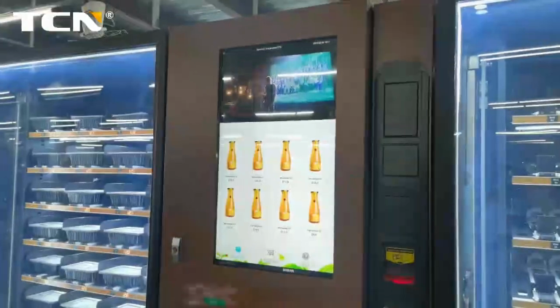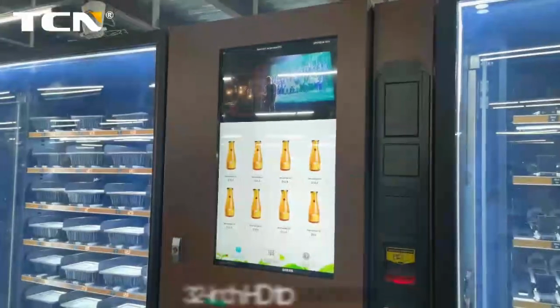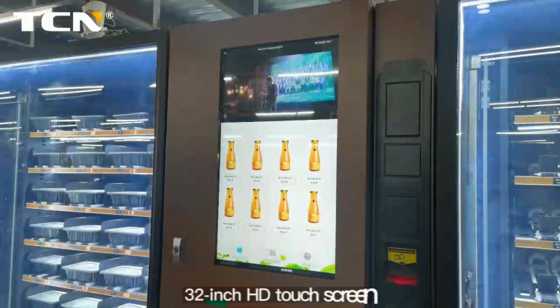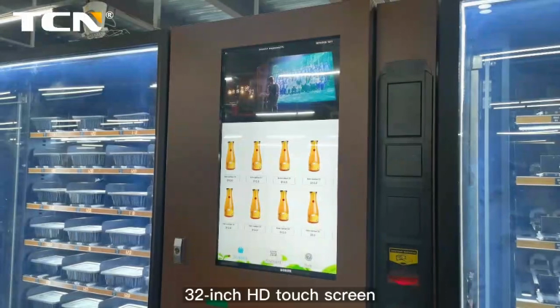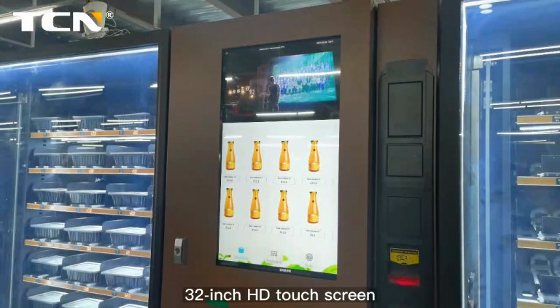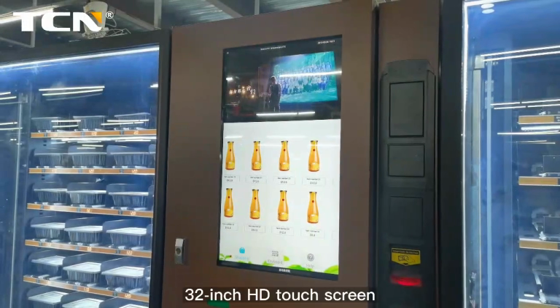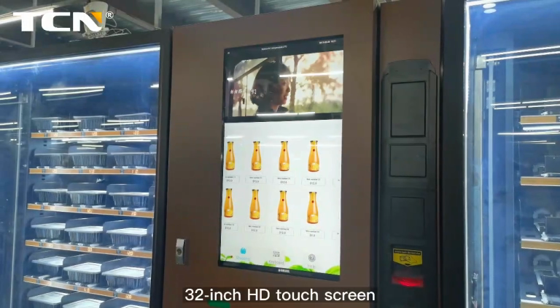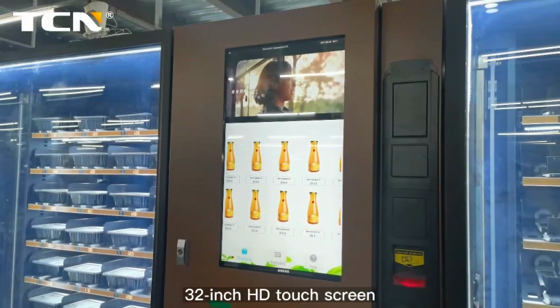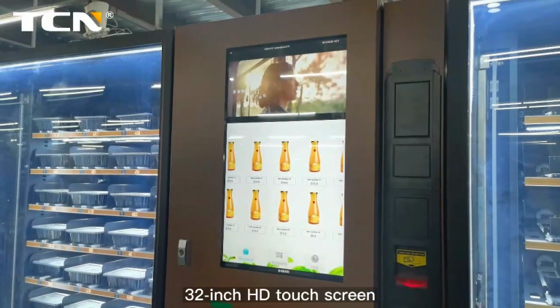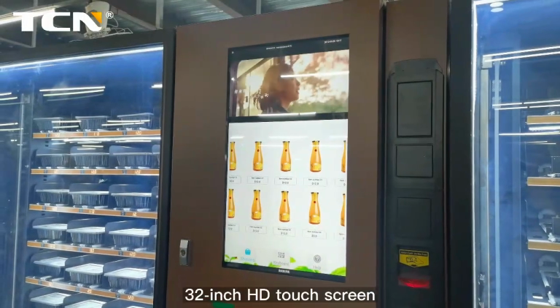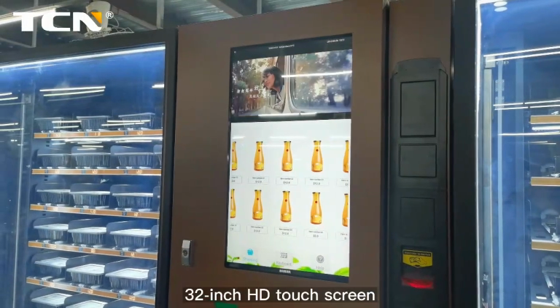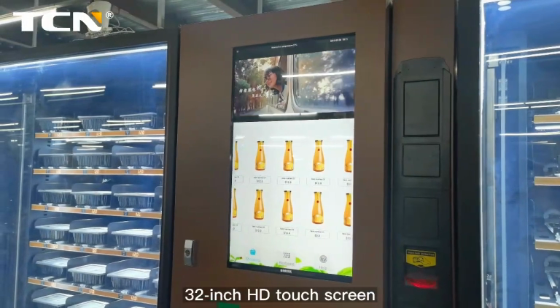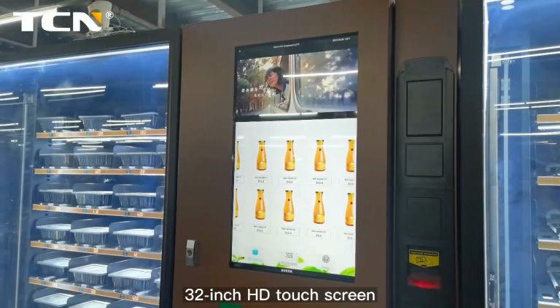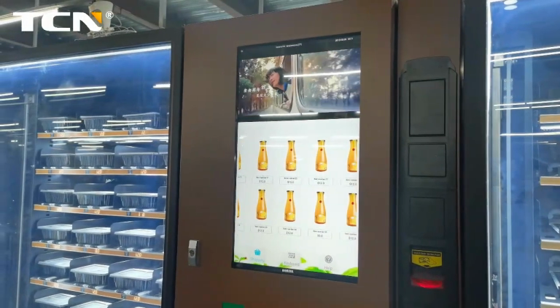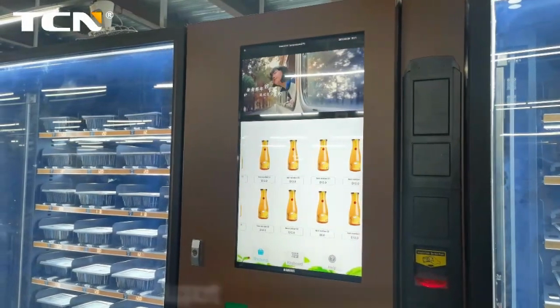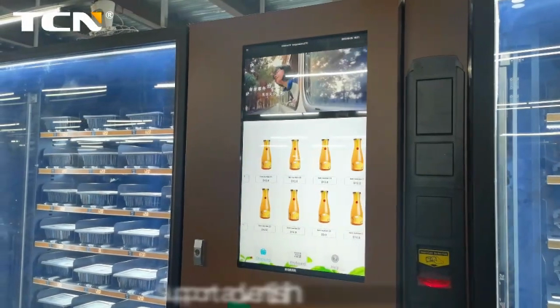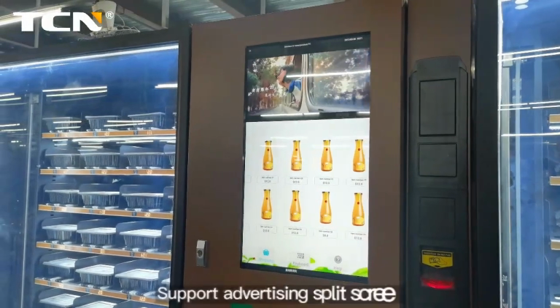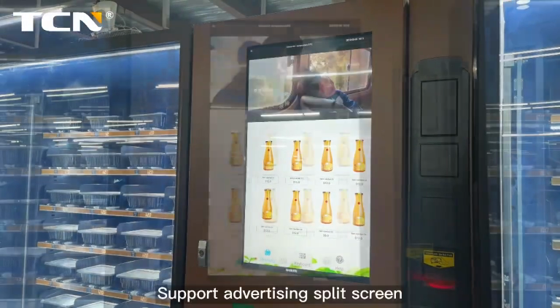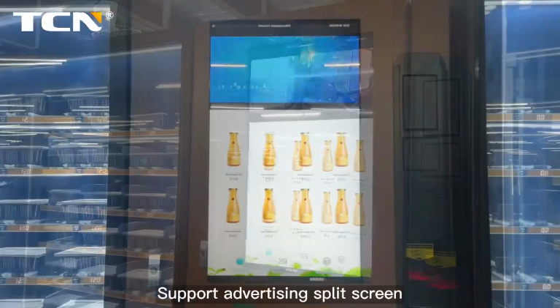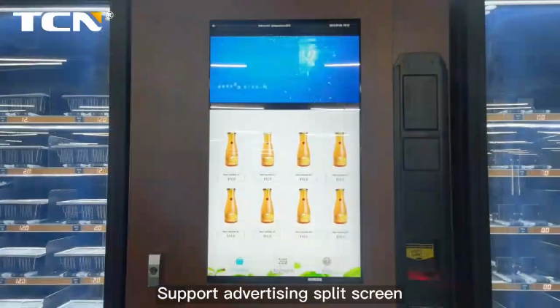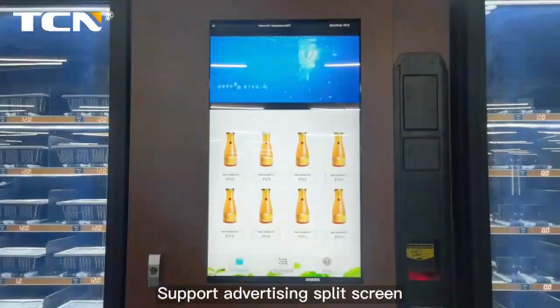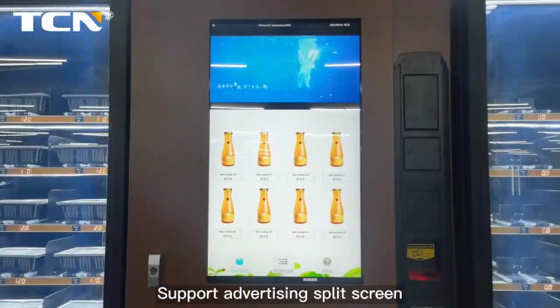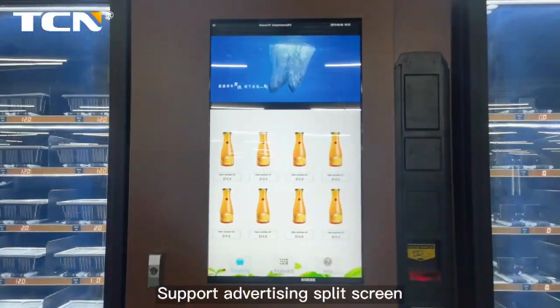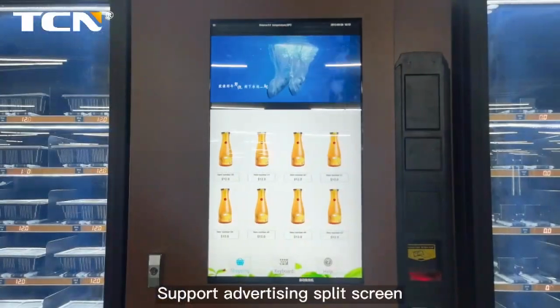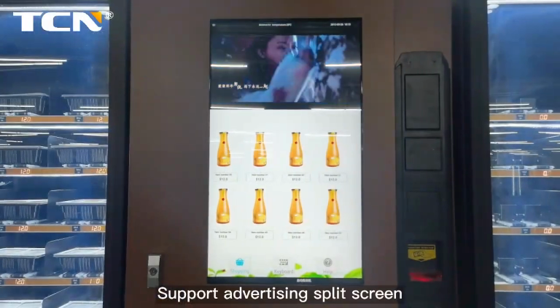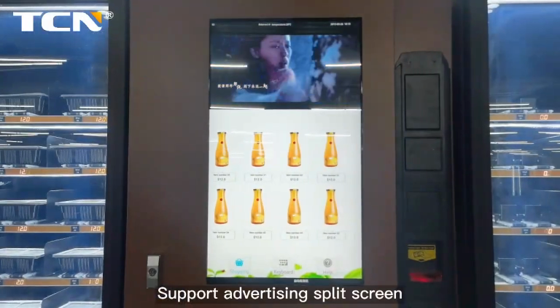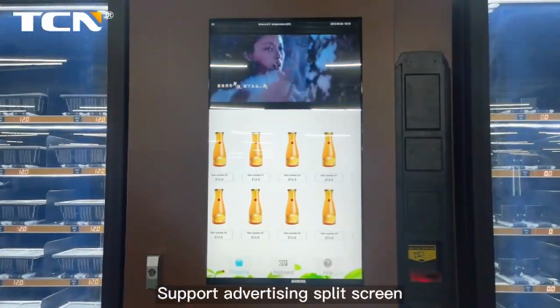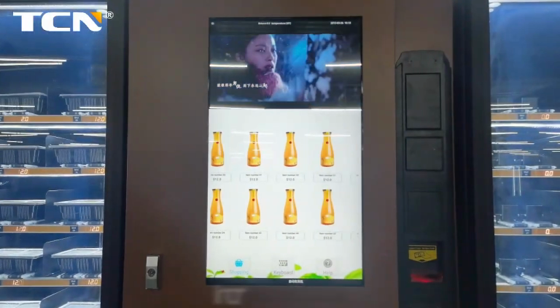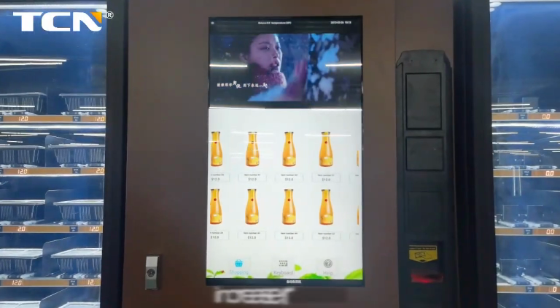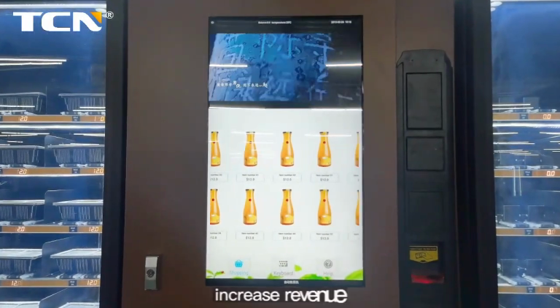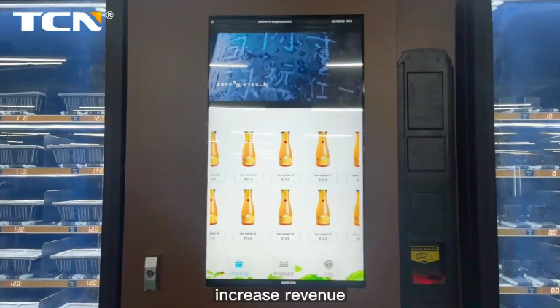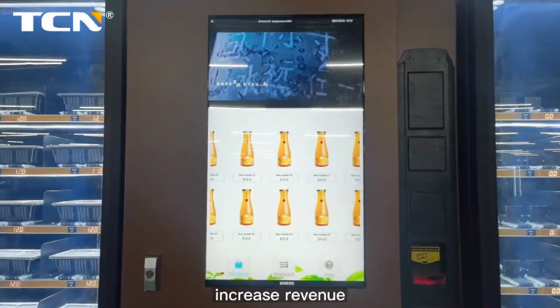32-inch HD touch screen. Supports advertising split screen to increase revenue.